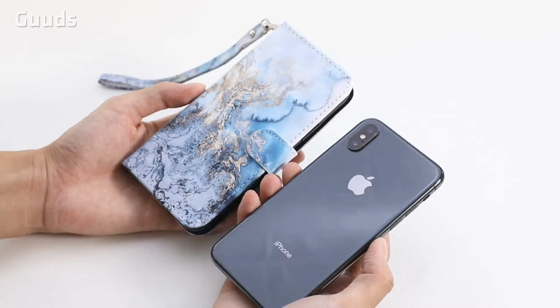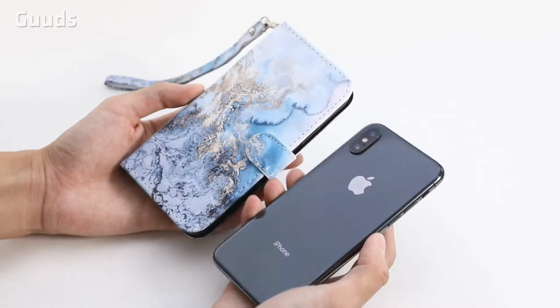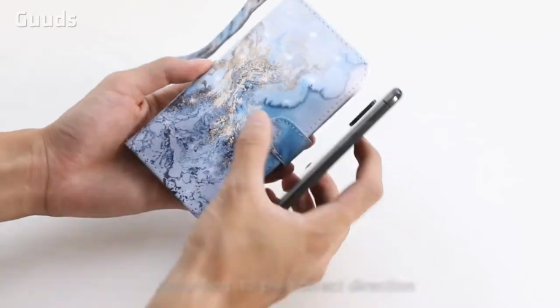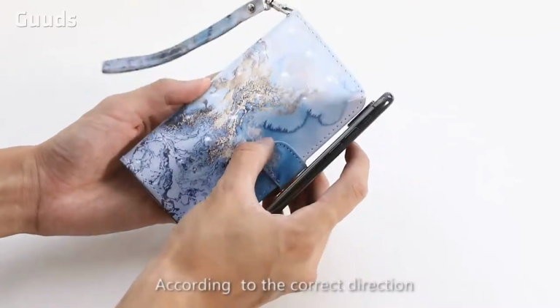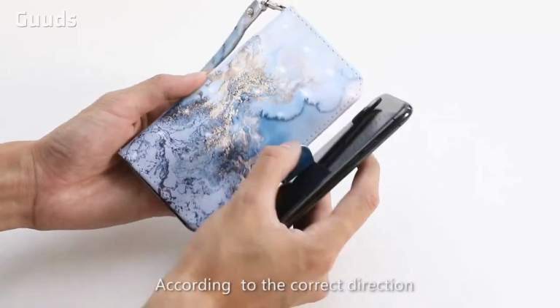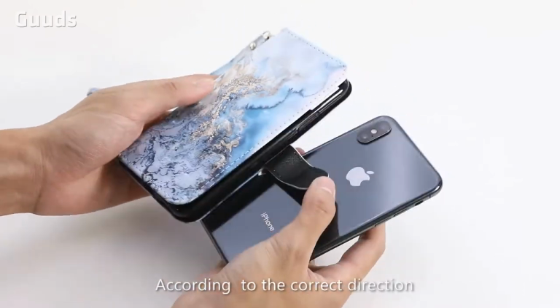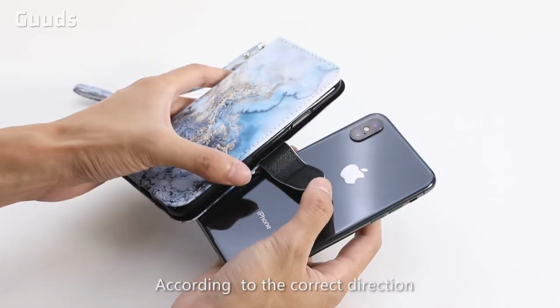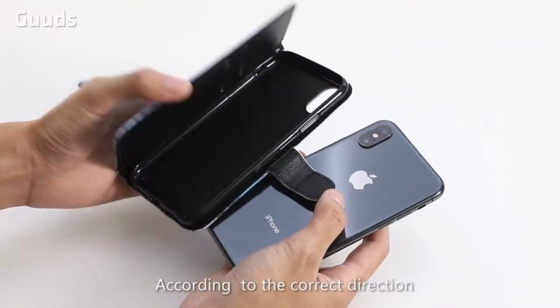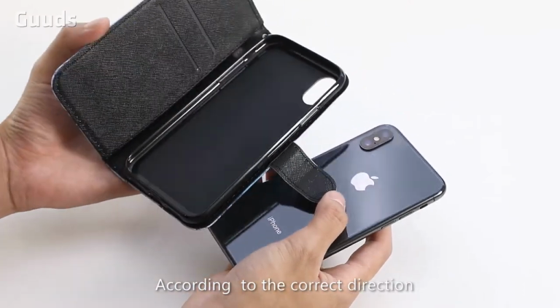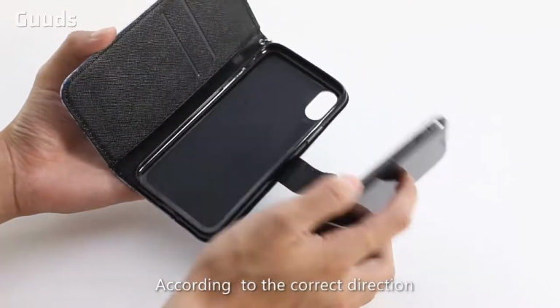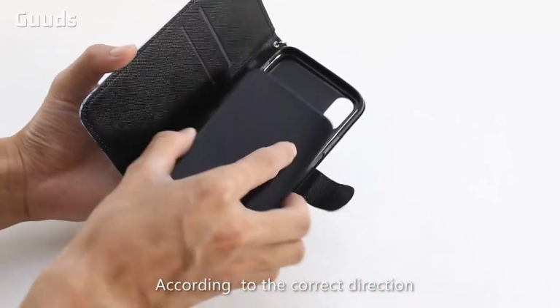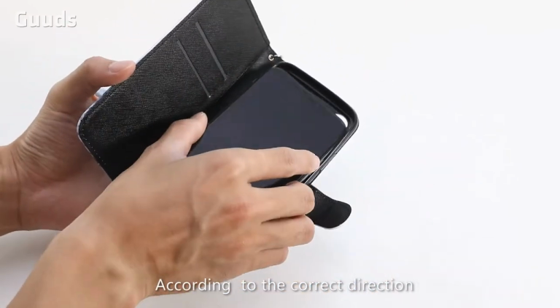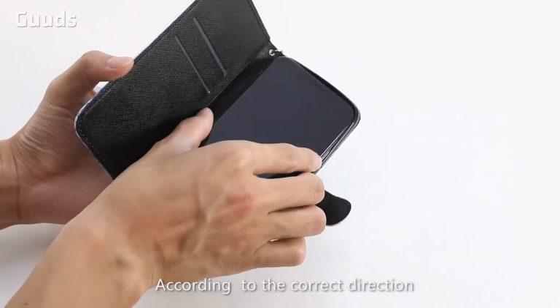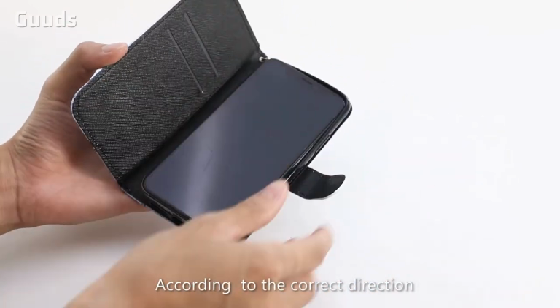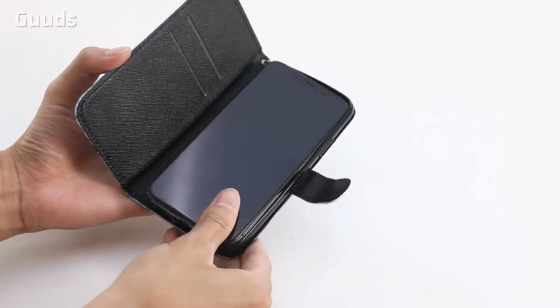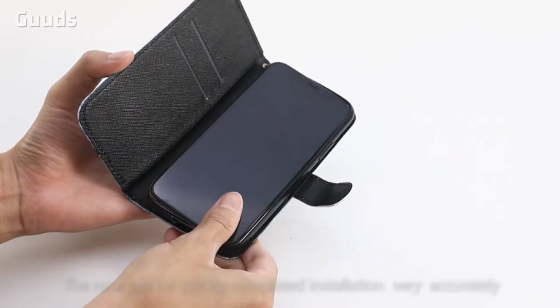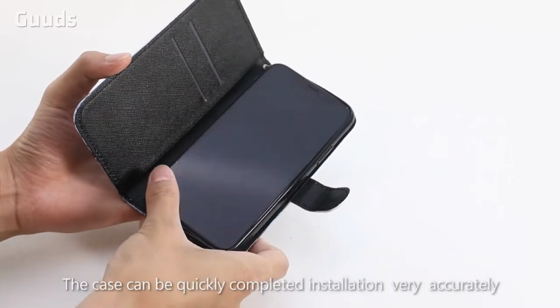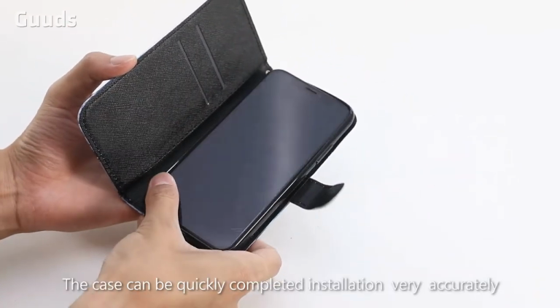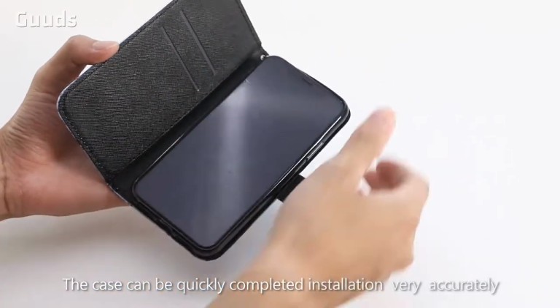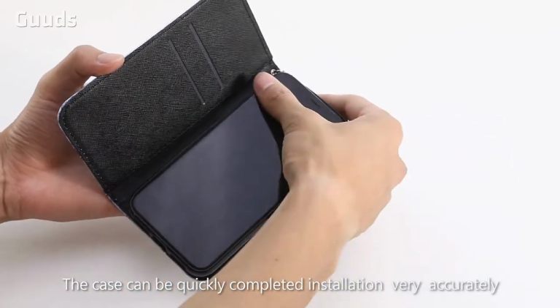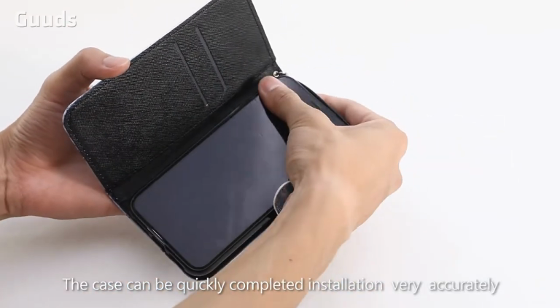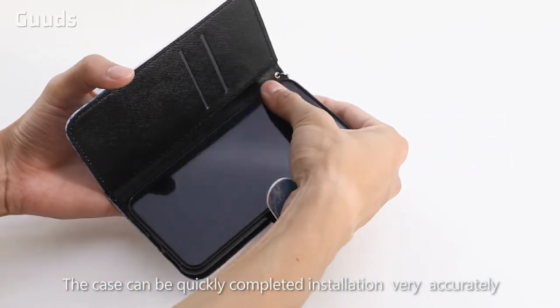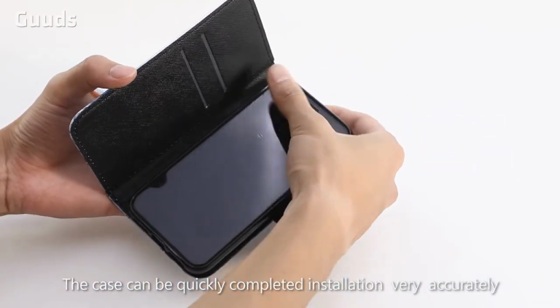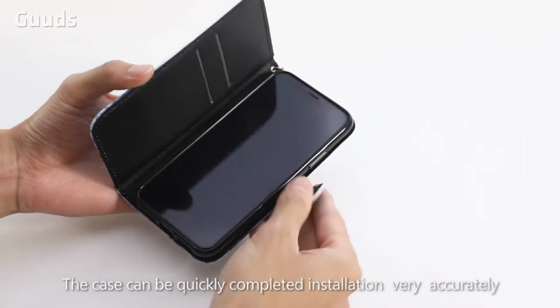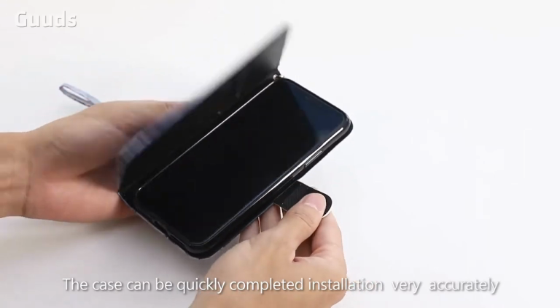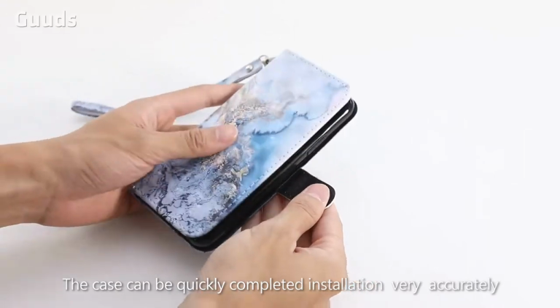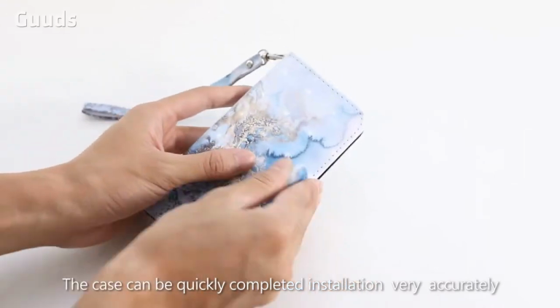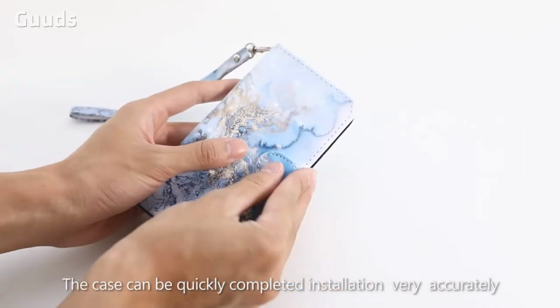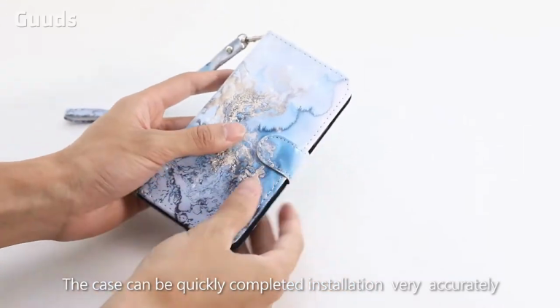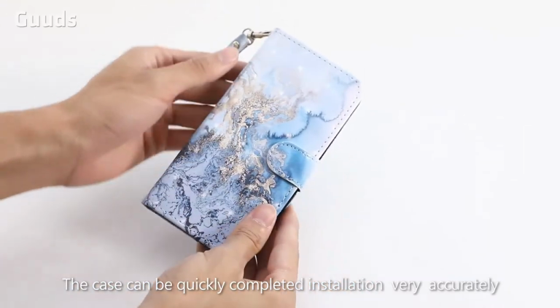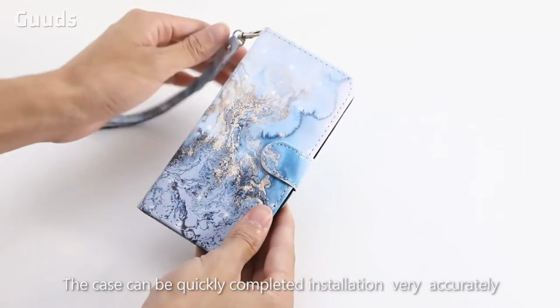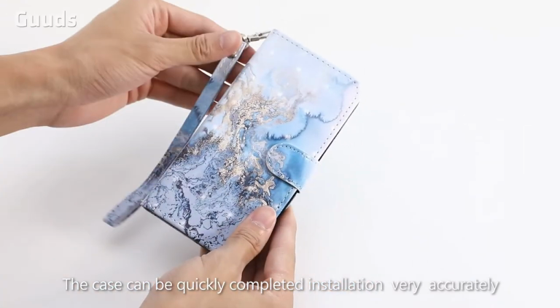According to the correct direction, the case can be quickly and accurately completed installation.